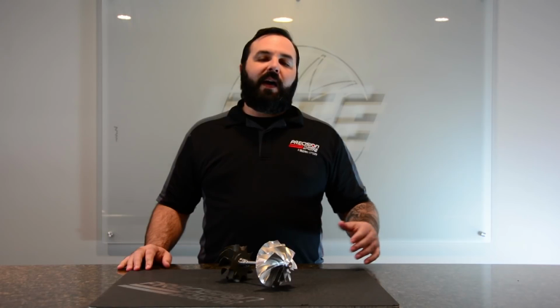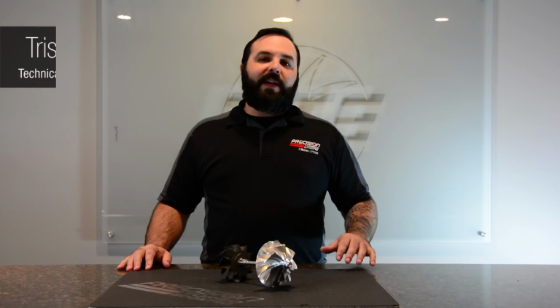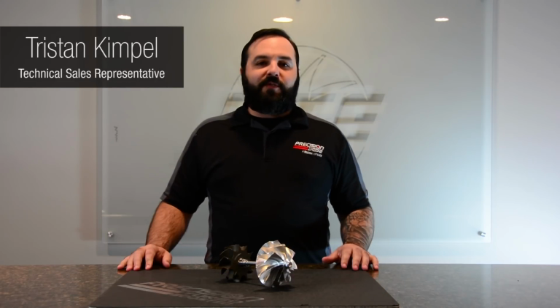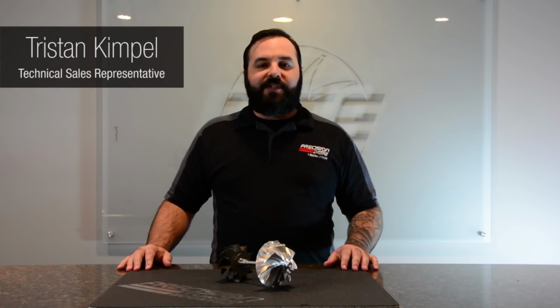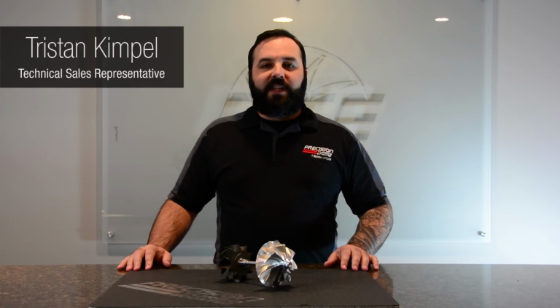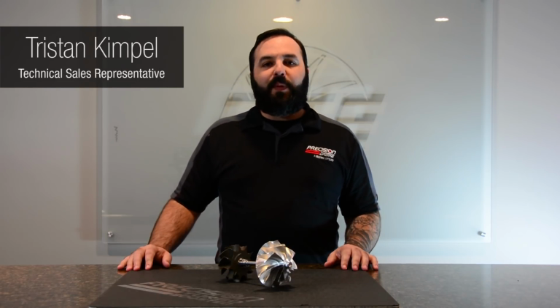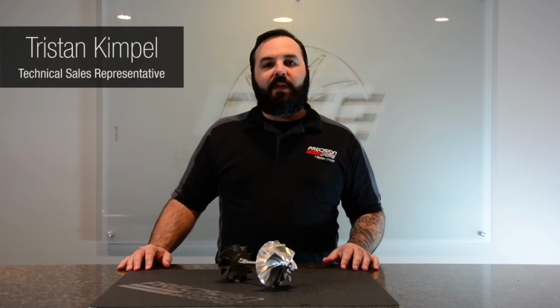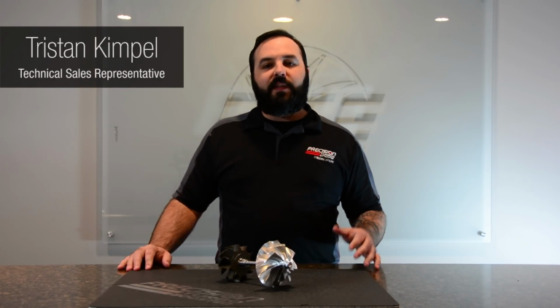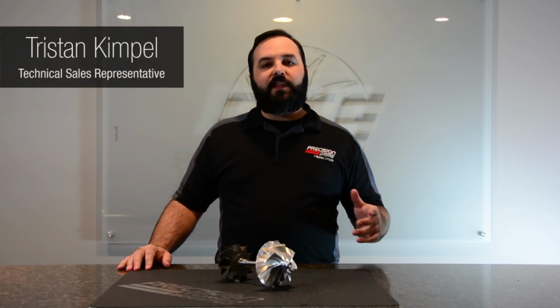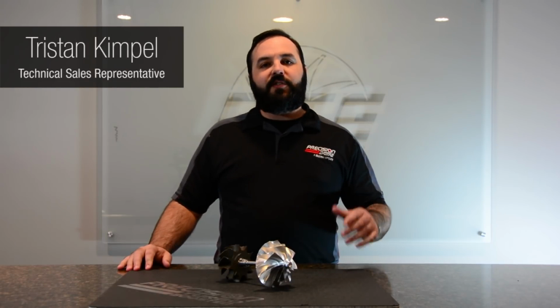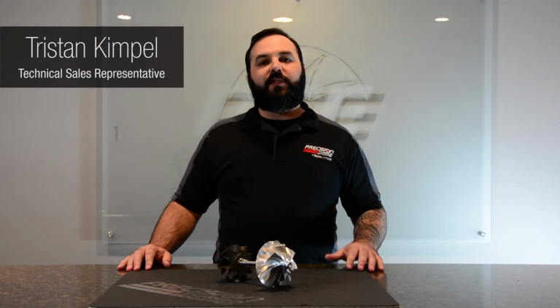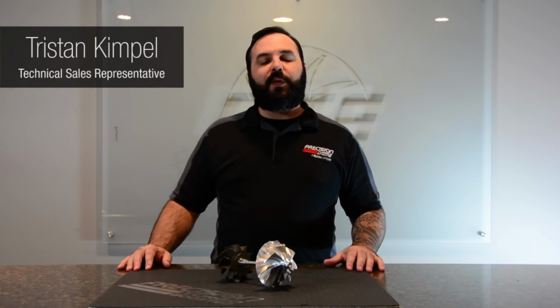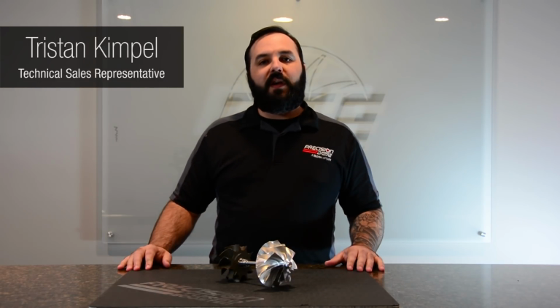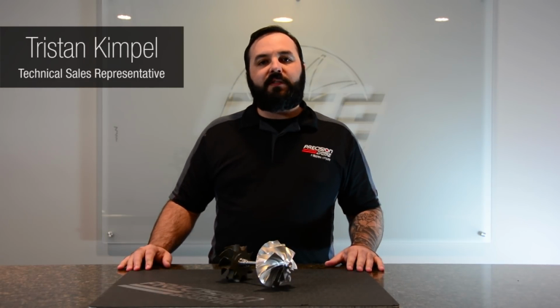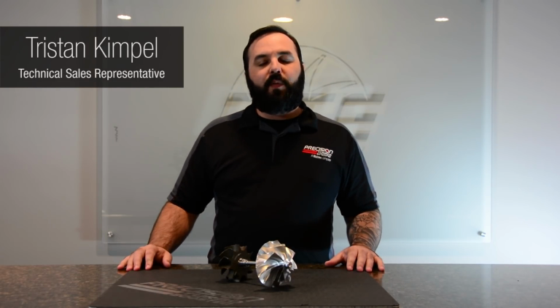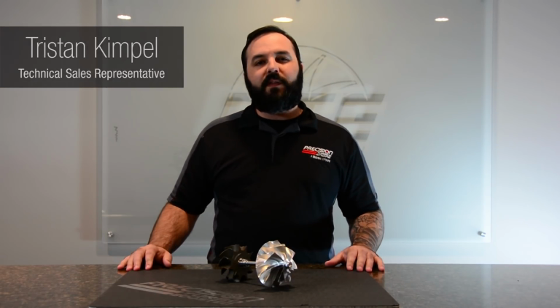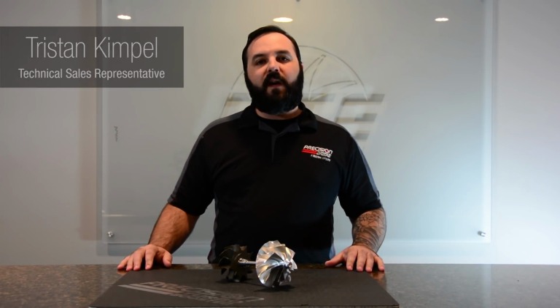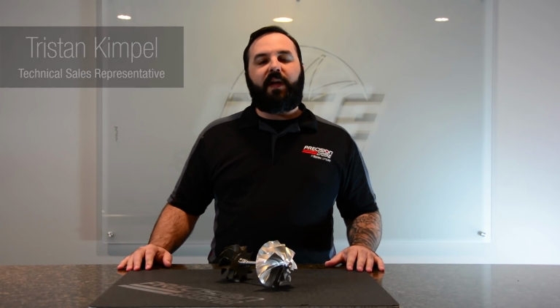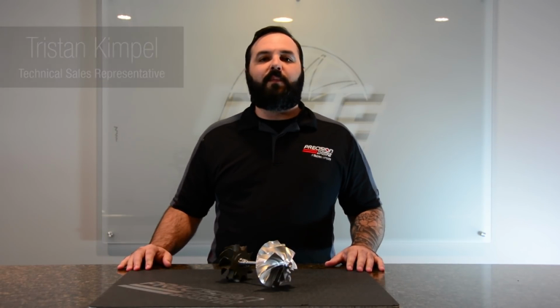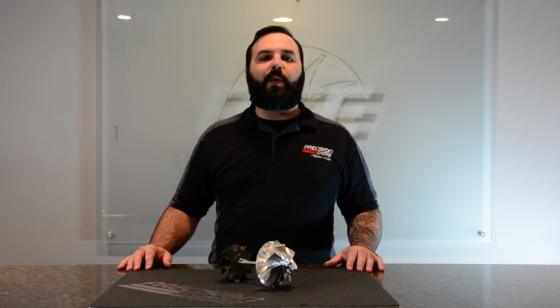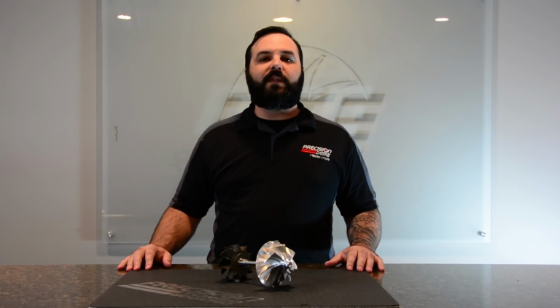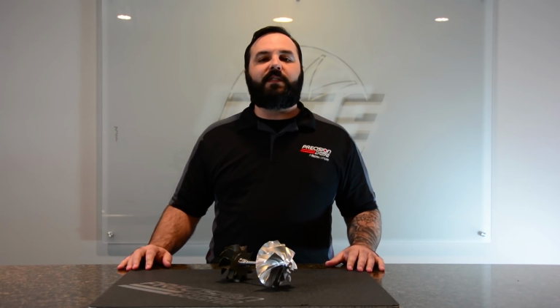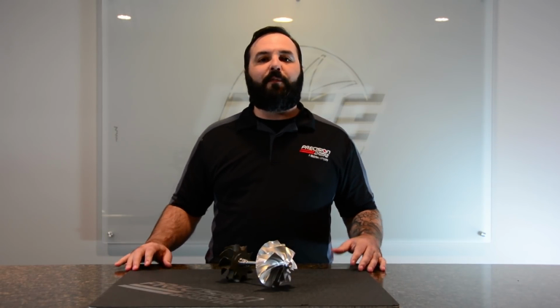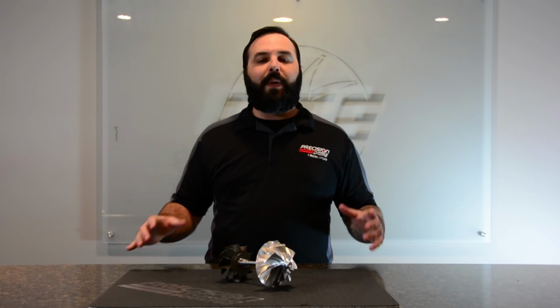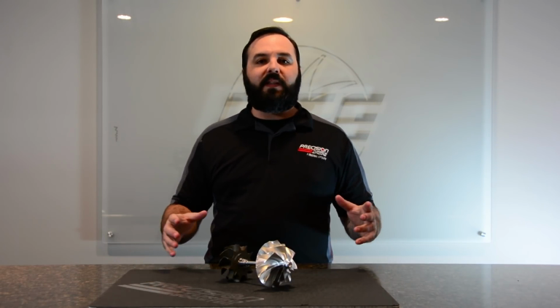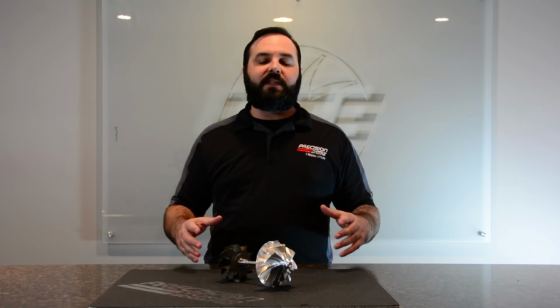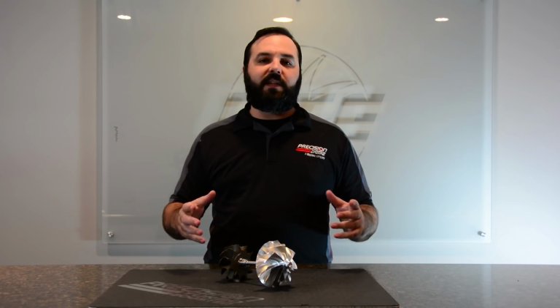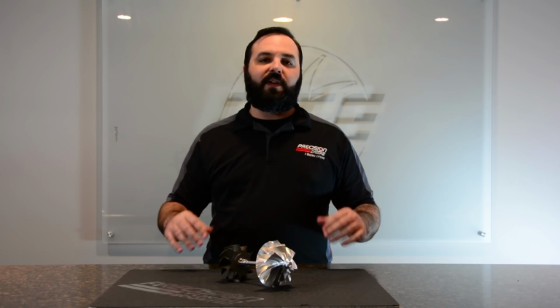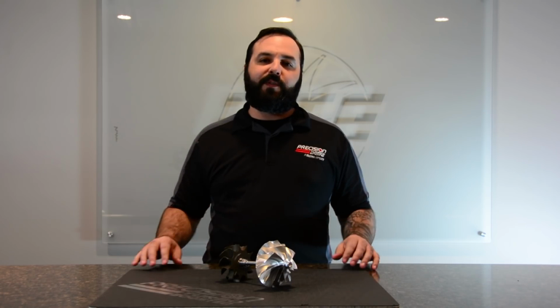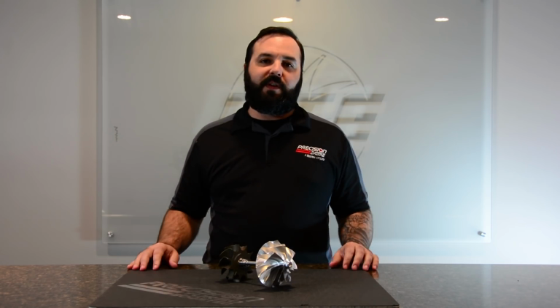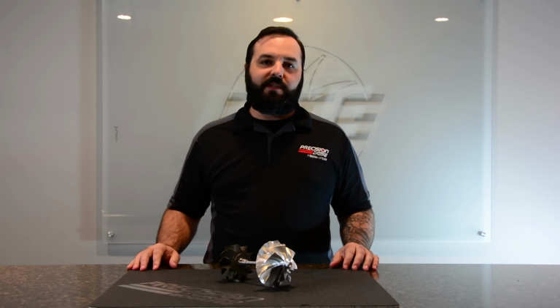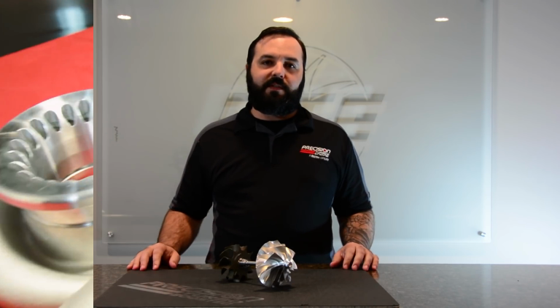Hi, my name is Tristan Kimple, and on this edition of Turbo Talks, we're going to talk about the importance of balancing turbochargers.